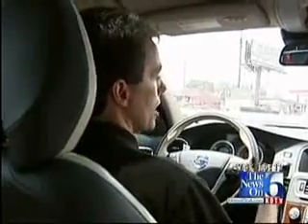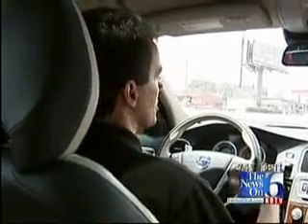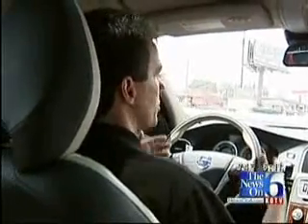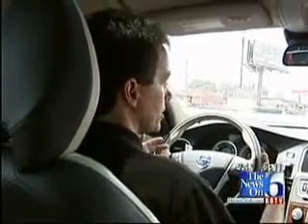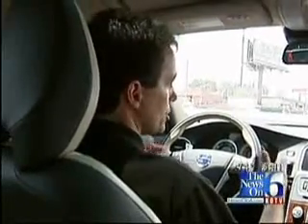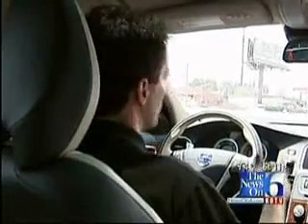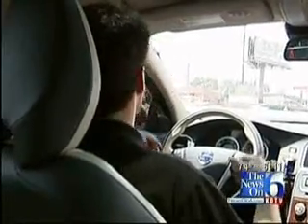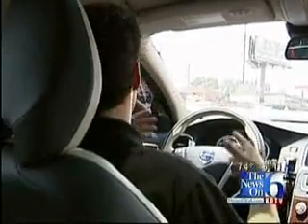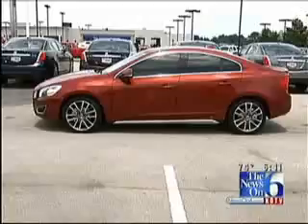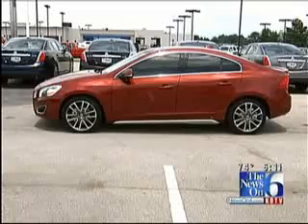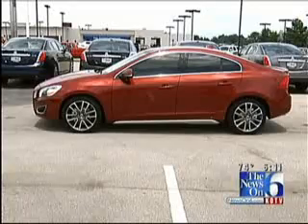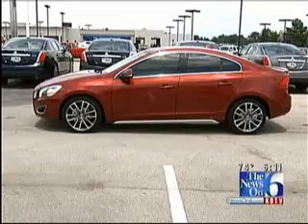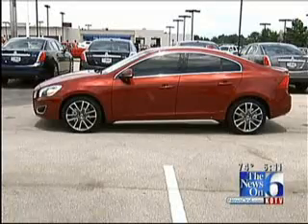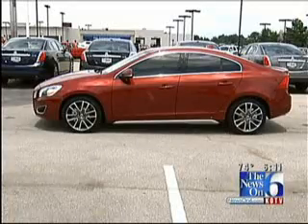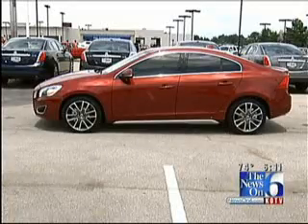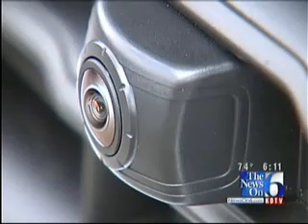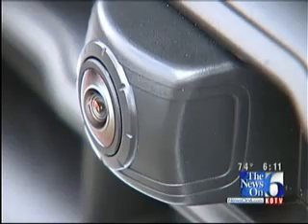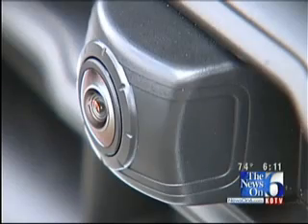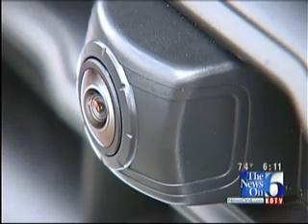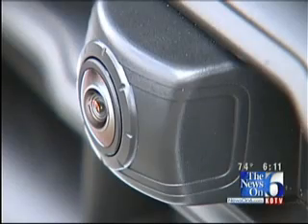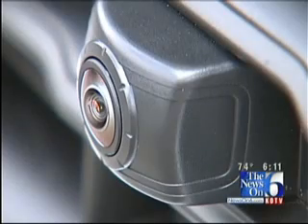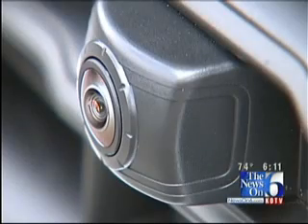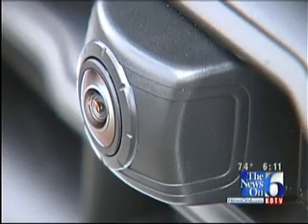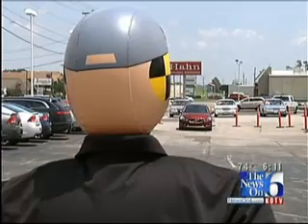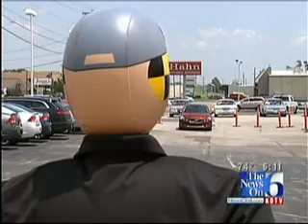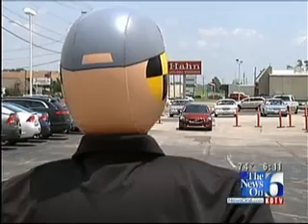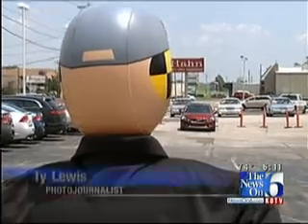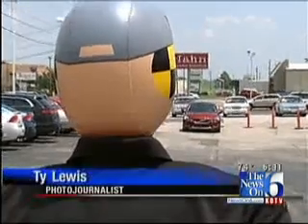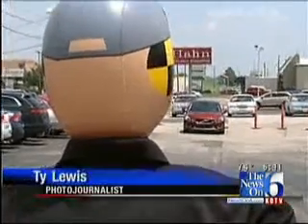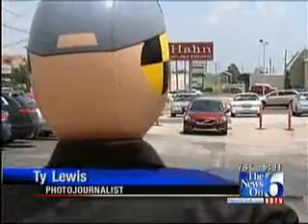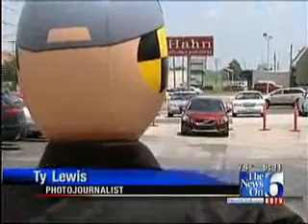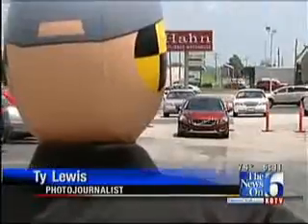He also said this is the first version of this type of system in any car. It's designed to recognize humans, not dogs or bicycles or deer.